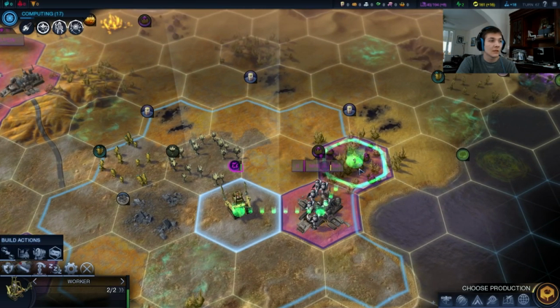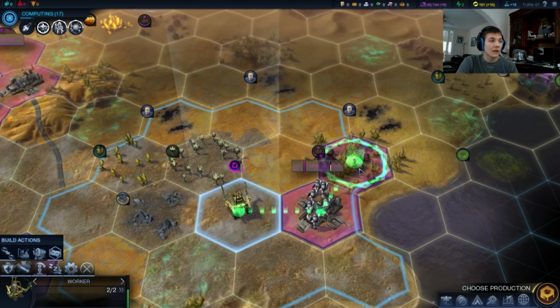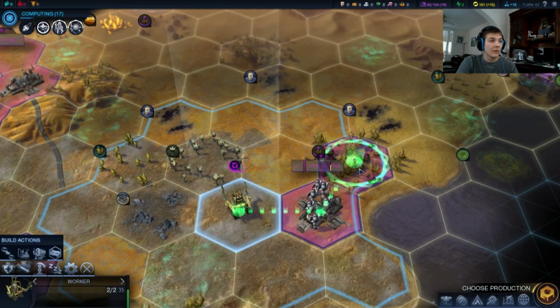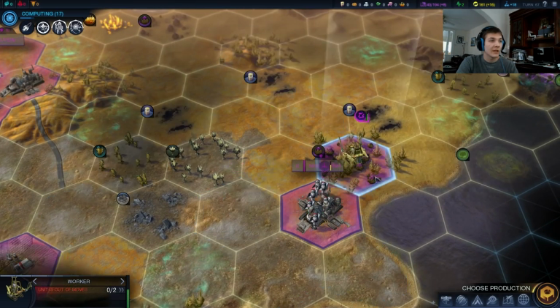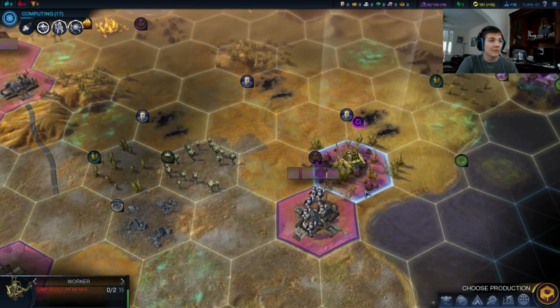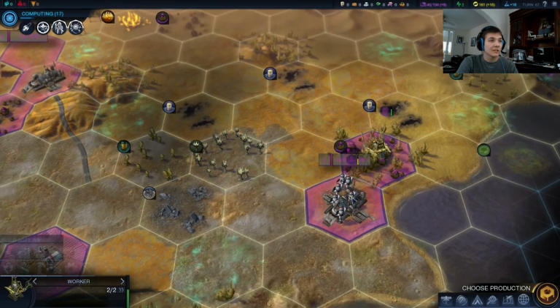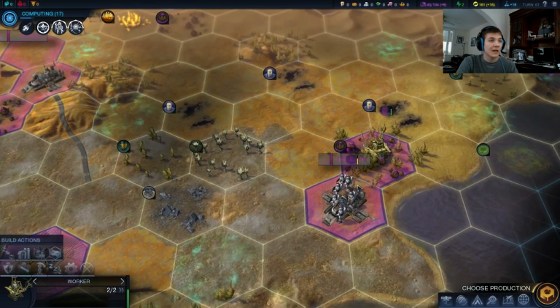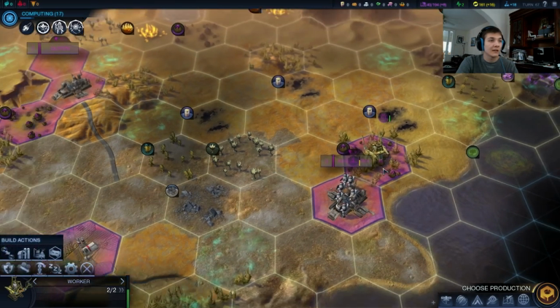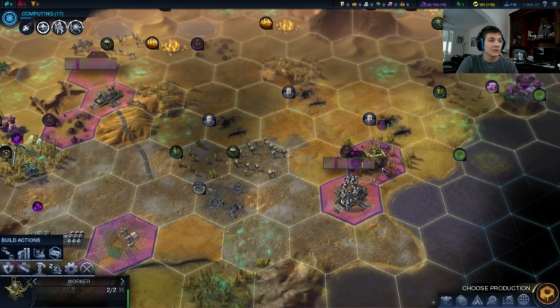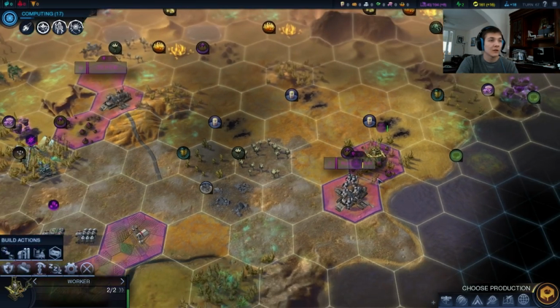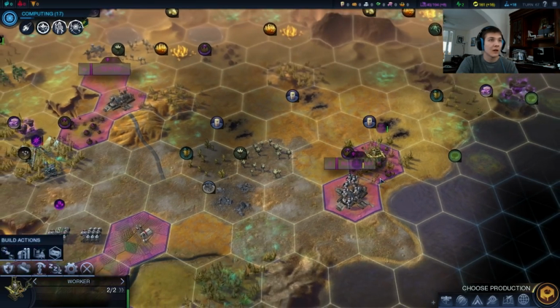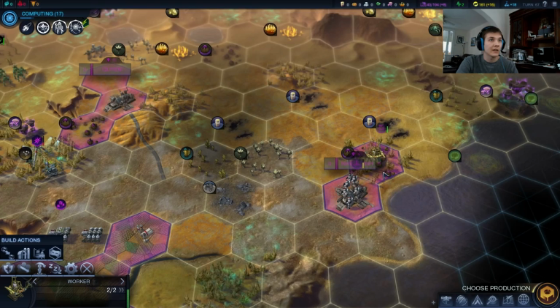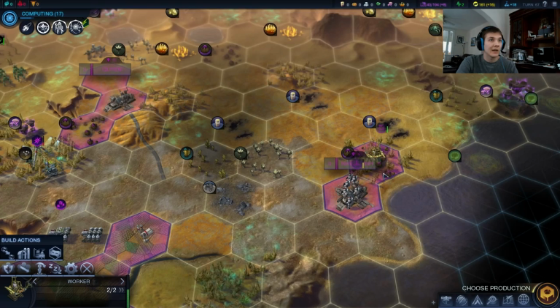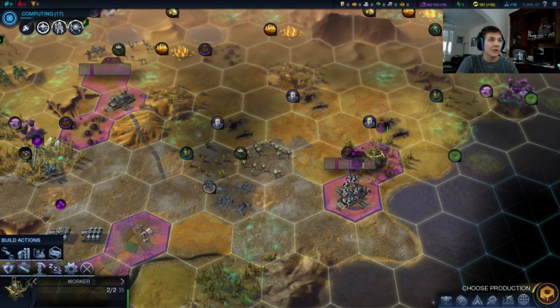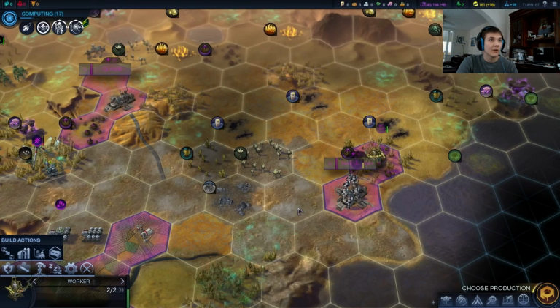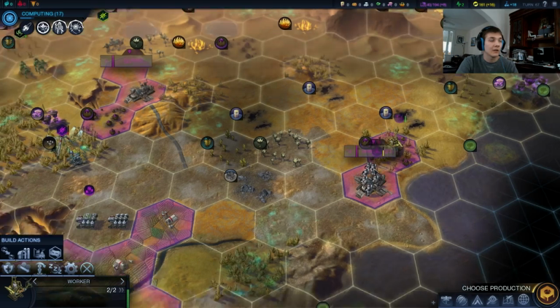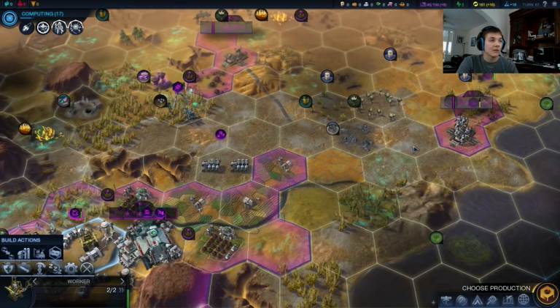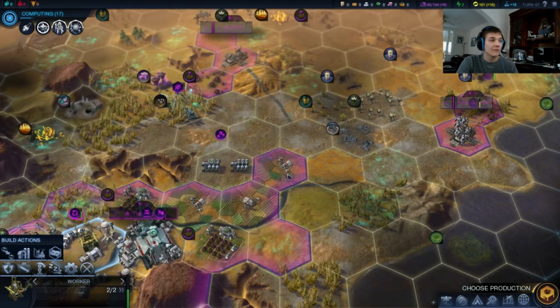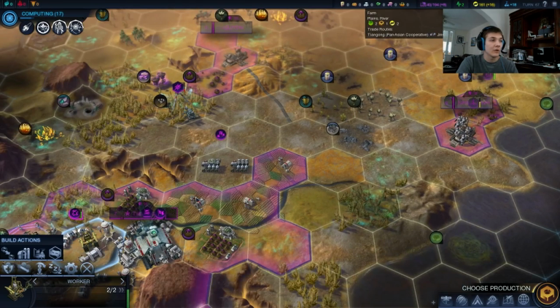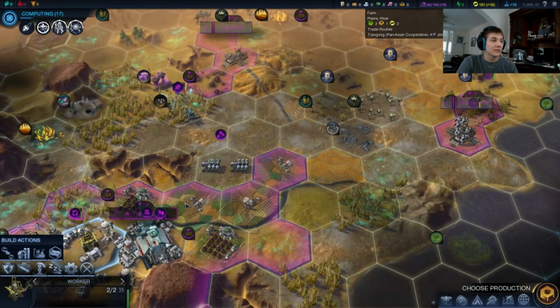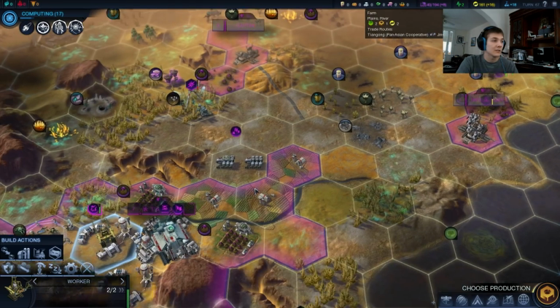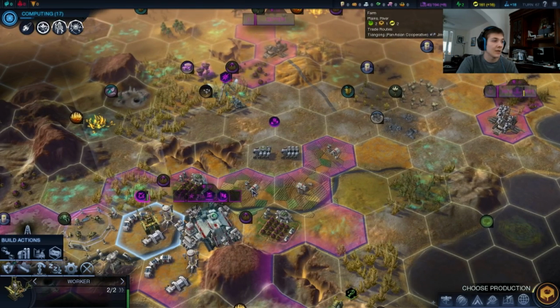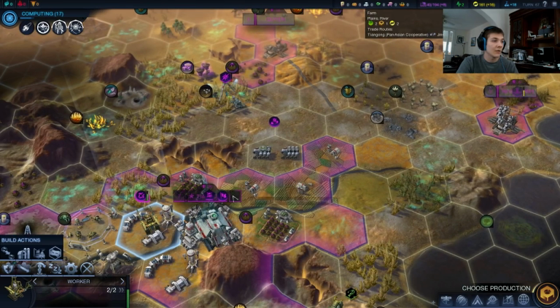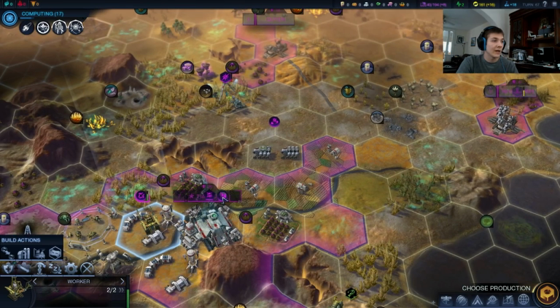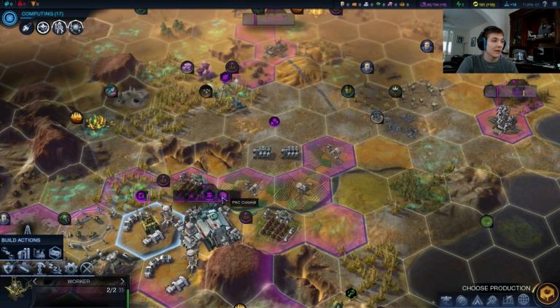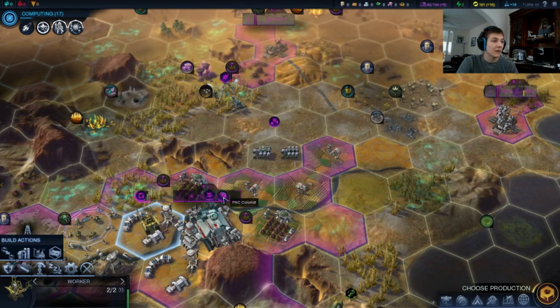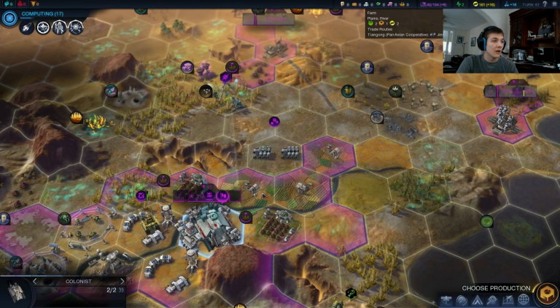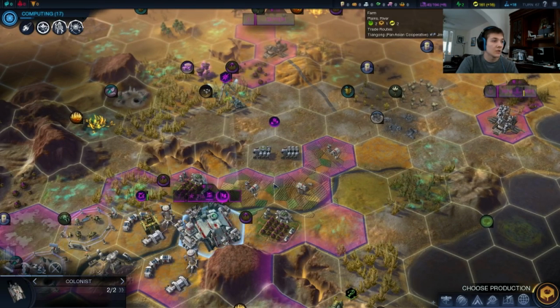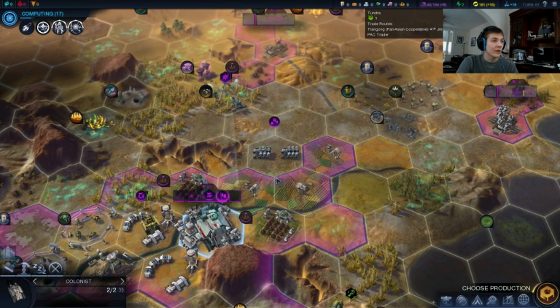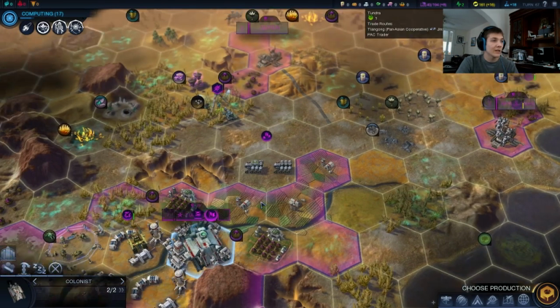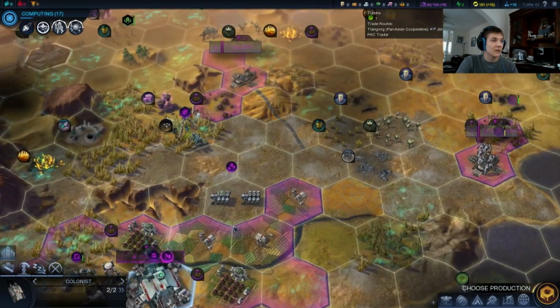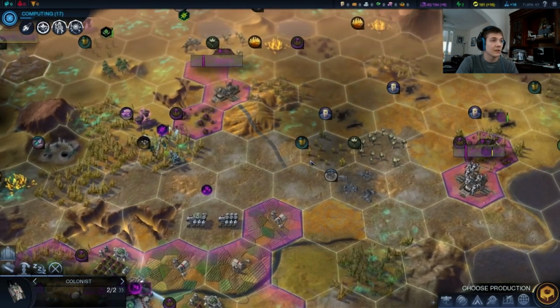I don't really need to be working too much on these roads because our workers are already so good that they're completing them in two turns. We got a veterancy on our soldier — let's give him the discipline and send him into the outpost to heal up. And we can have this guy start cutting down the forest and making way.